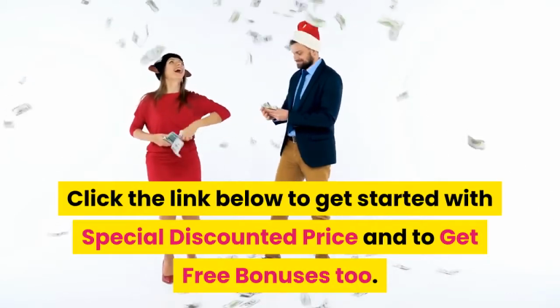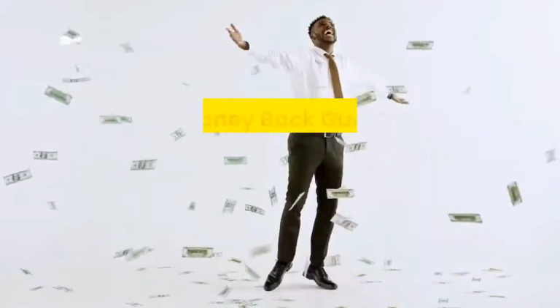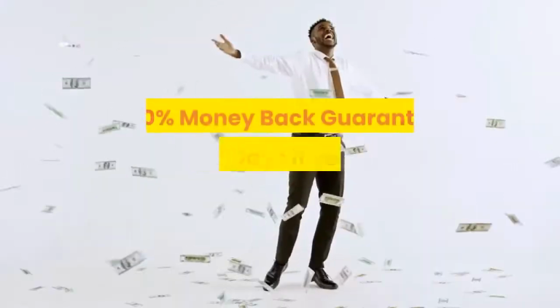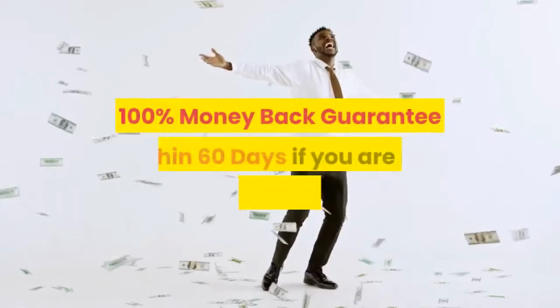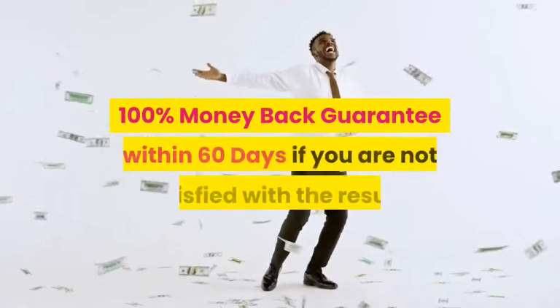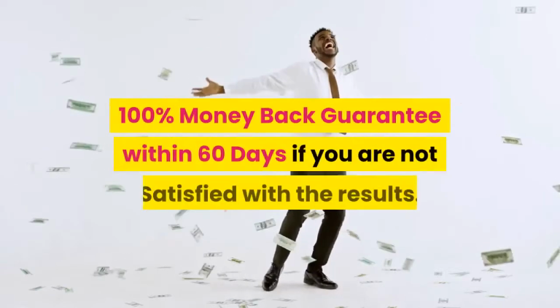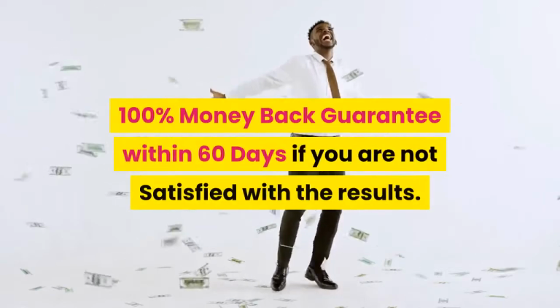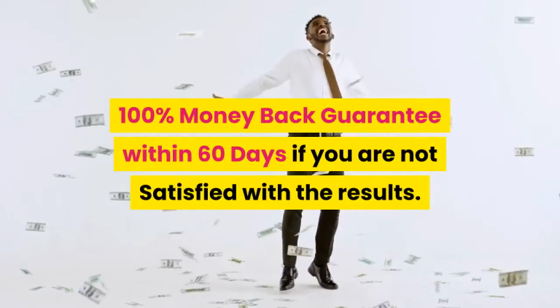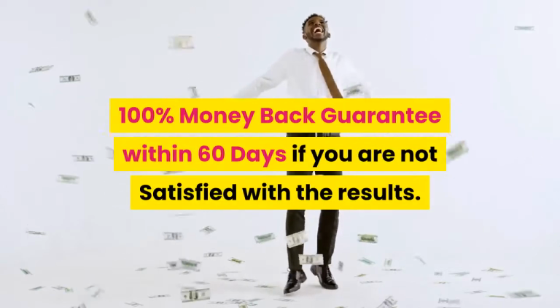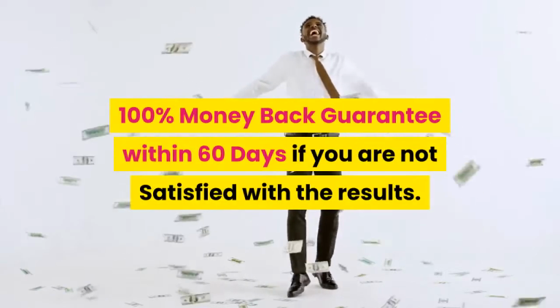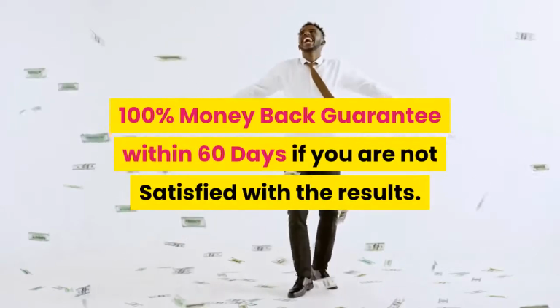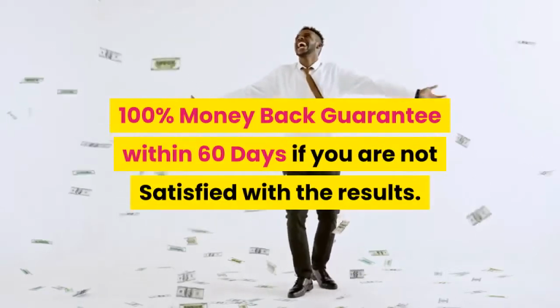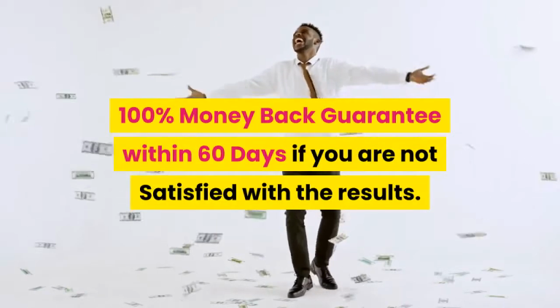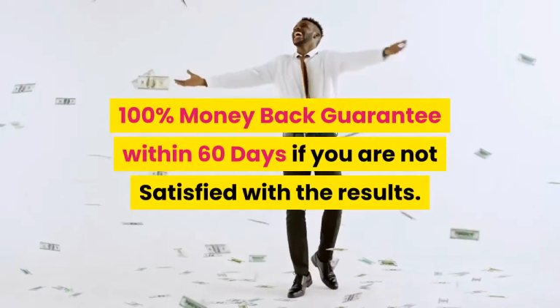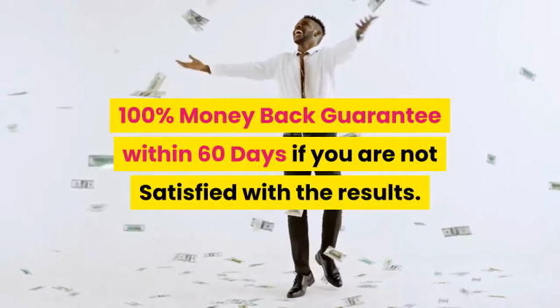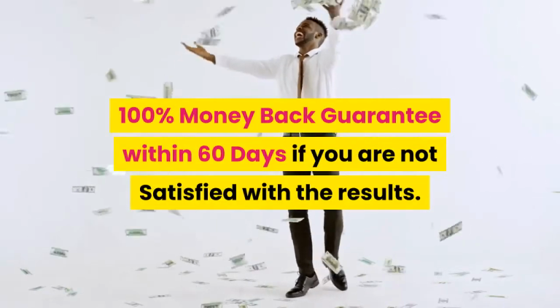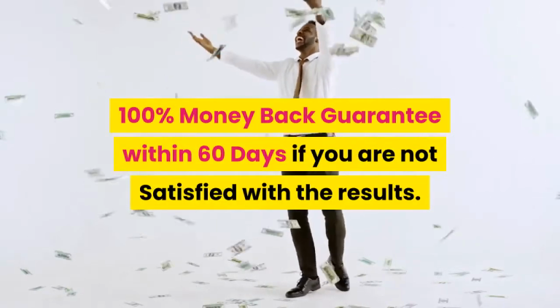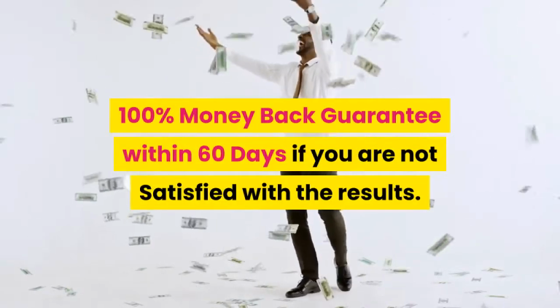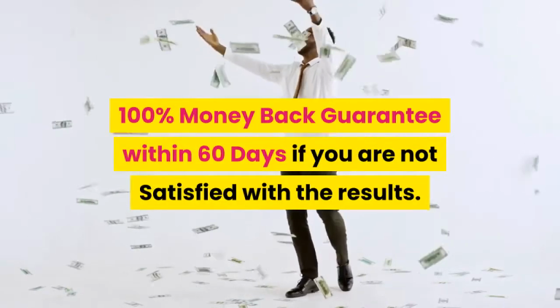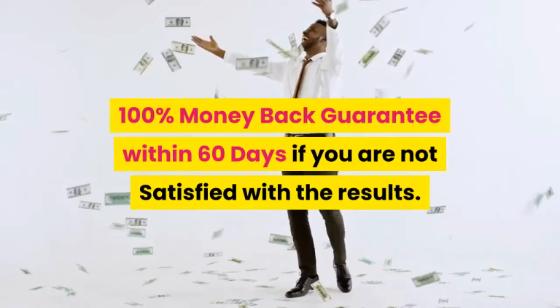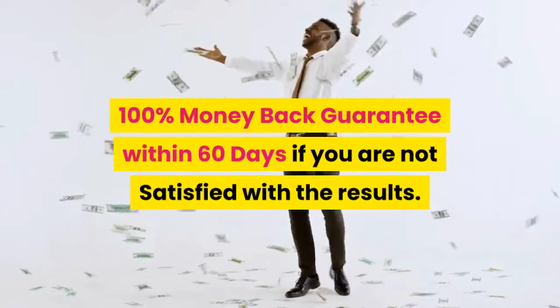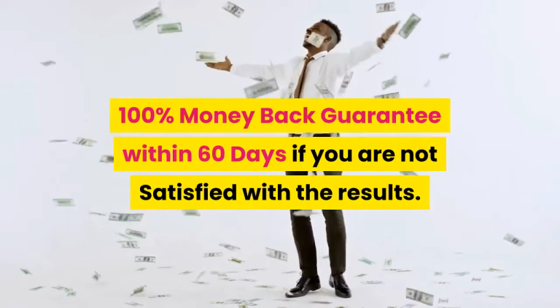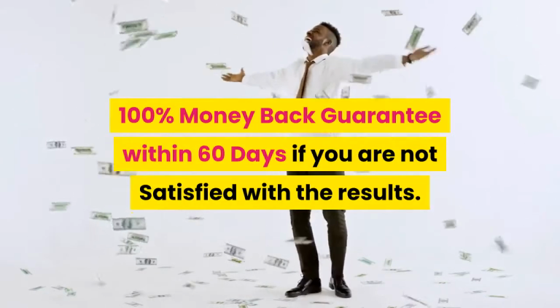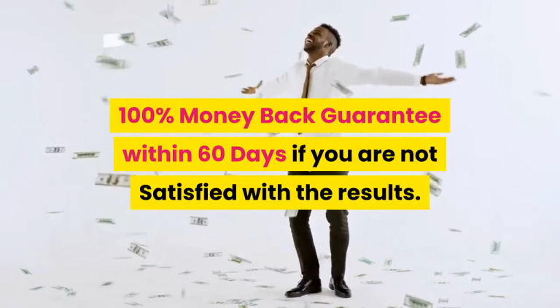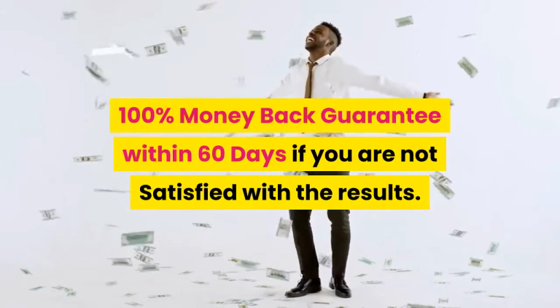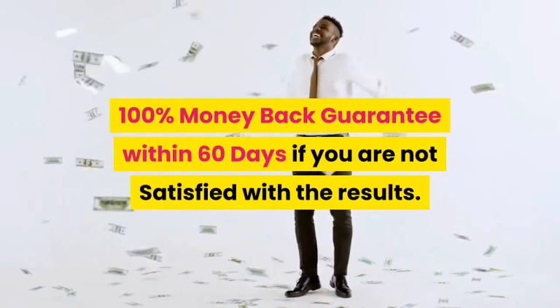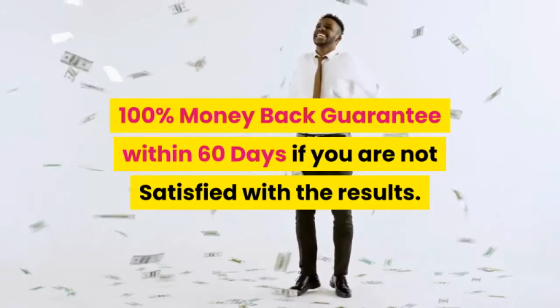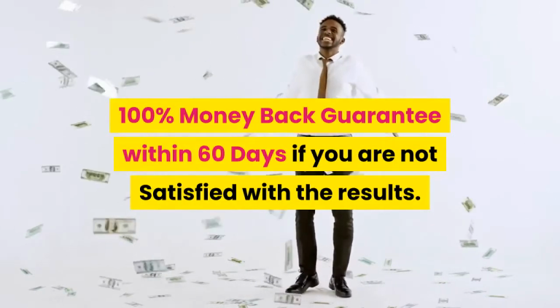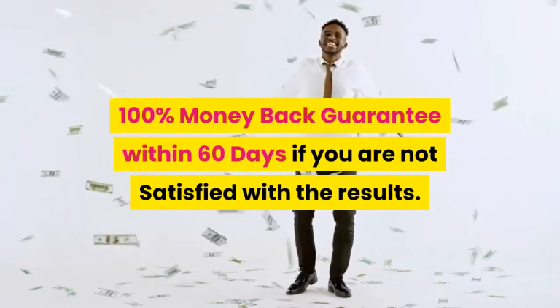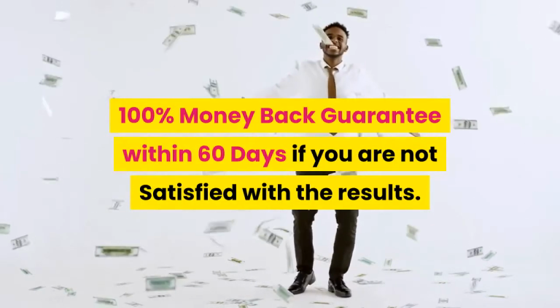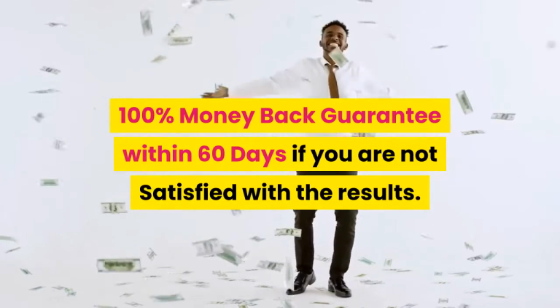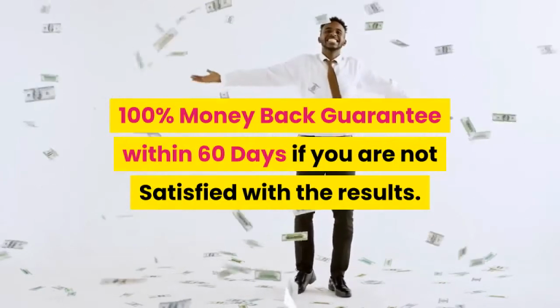100% money back guarantee within 60 days if you are not satisfied with the results.